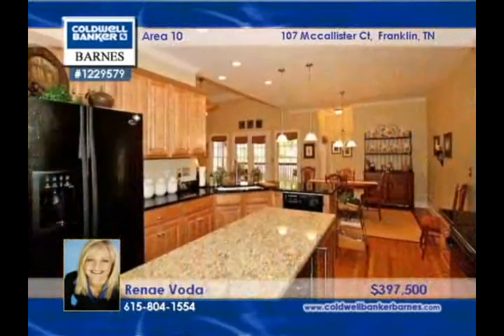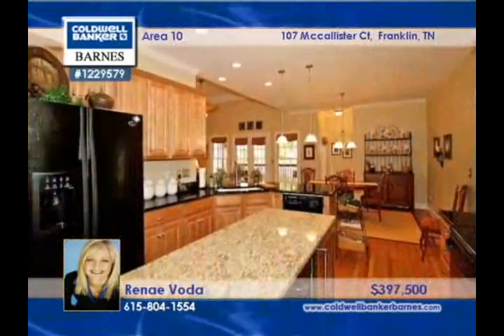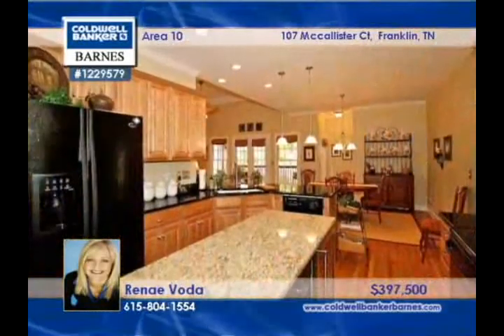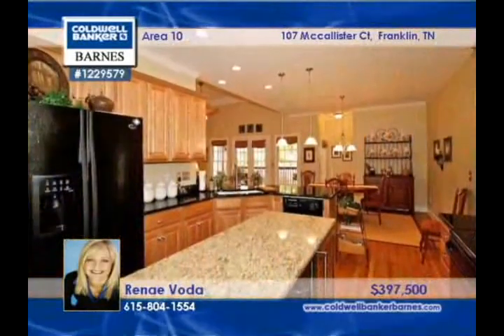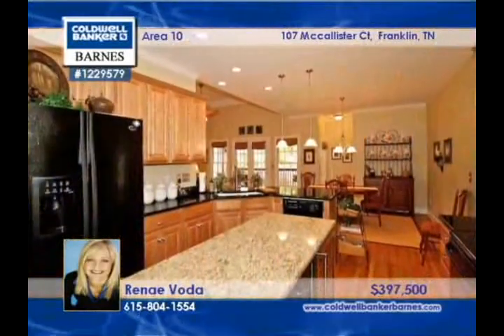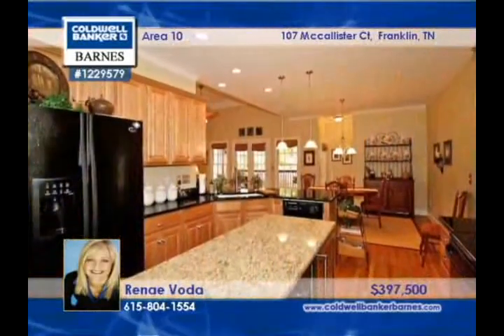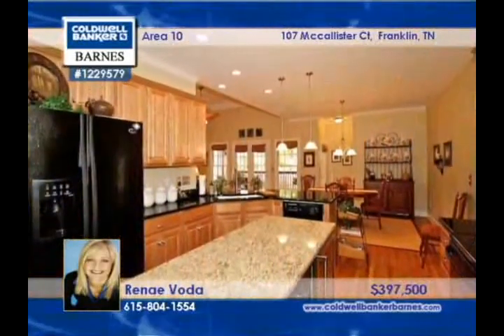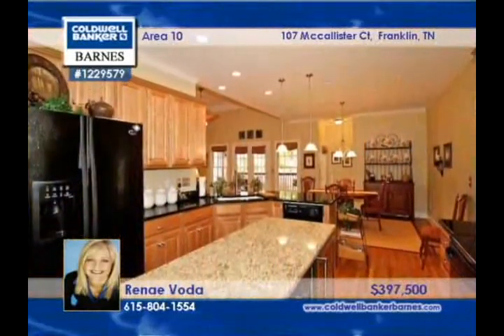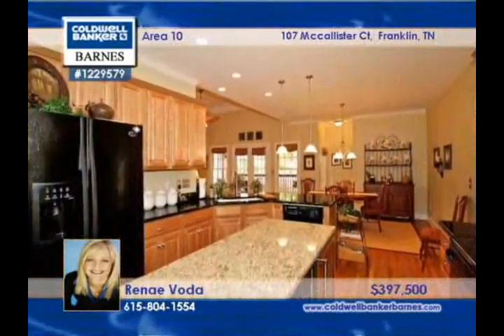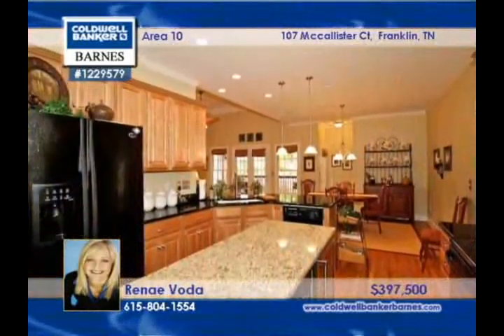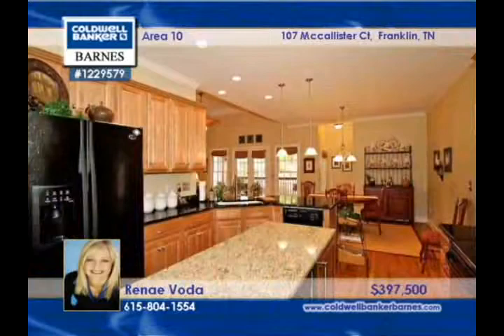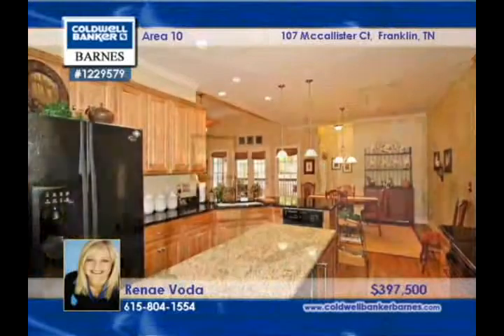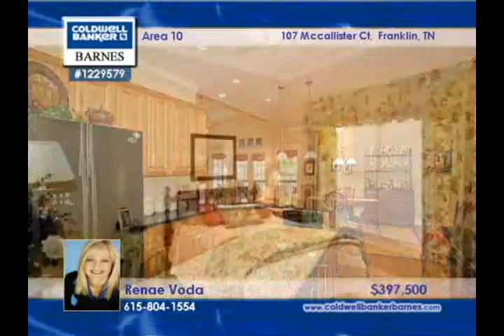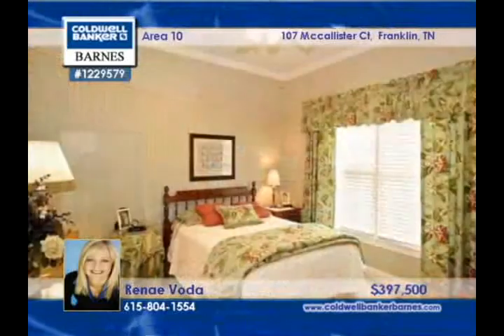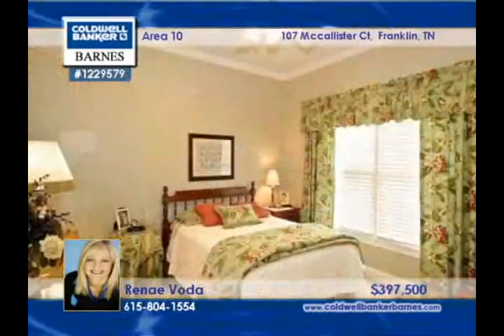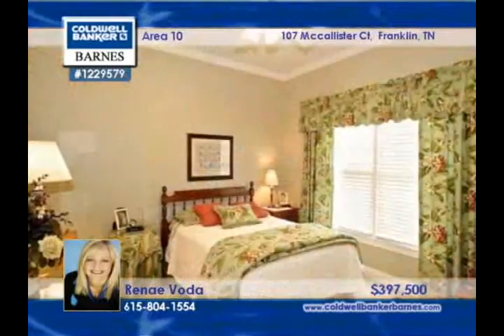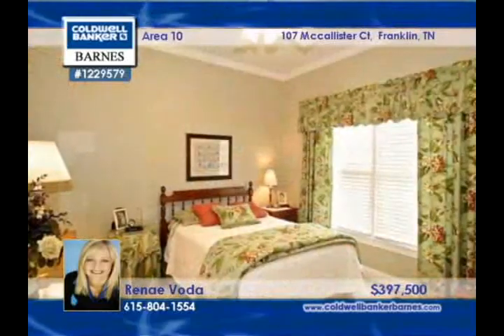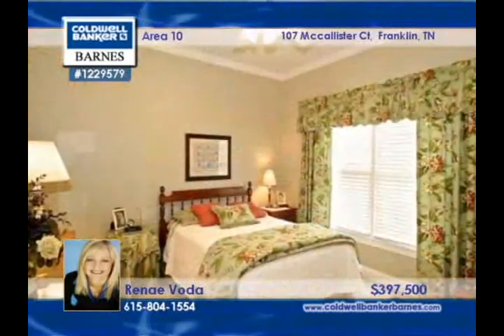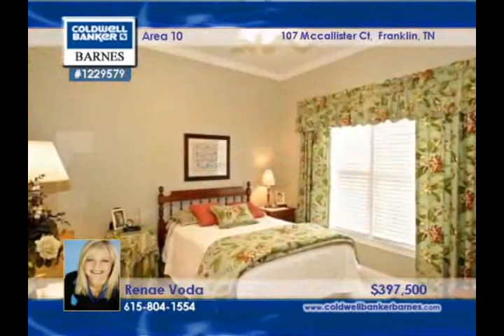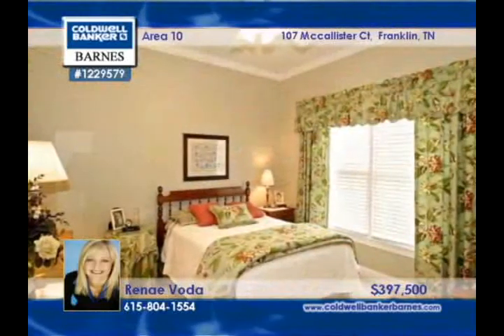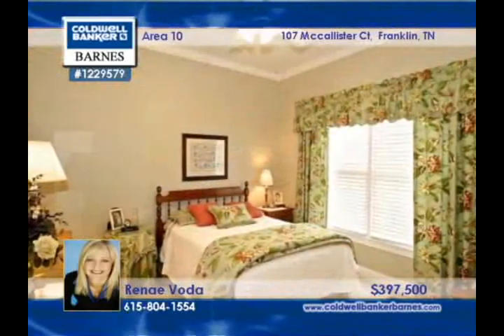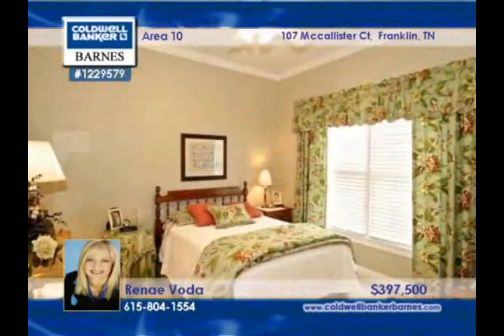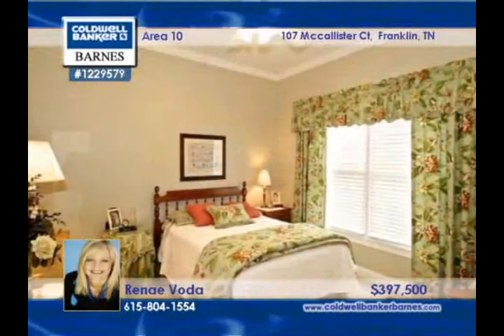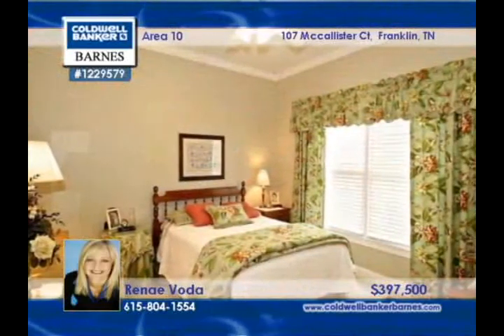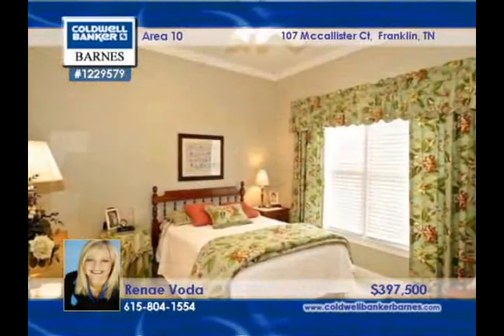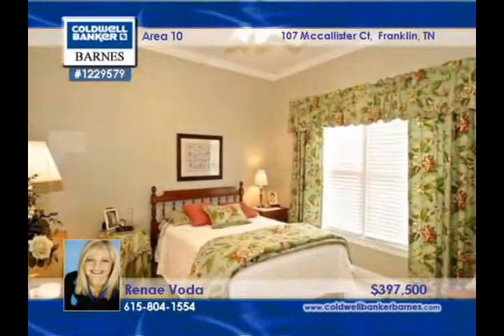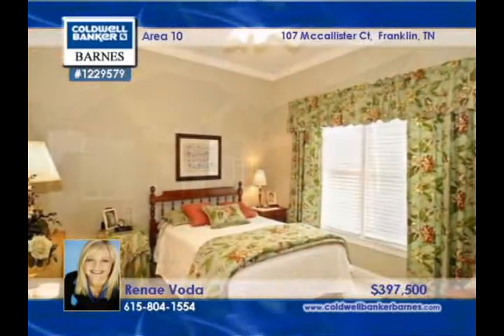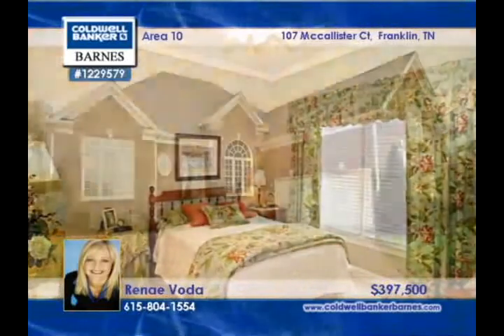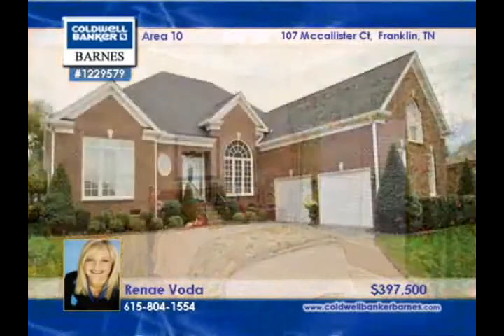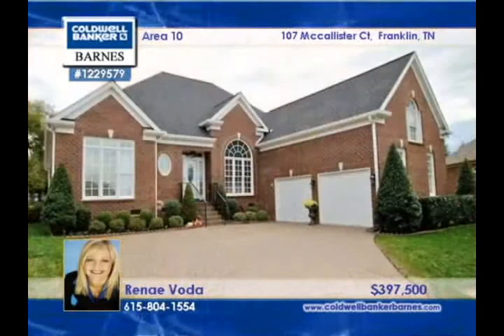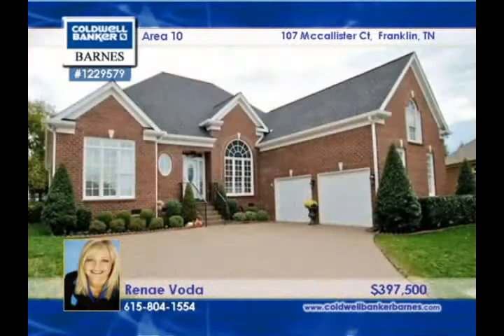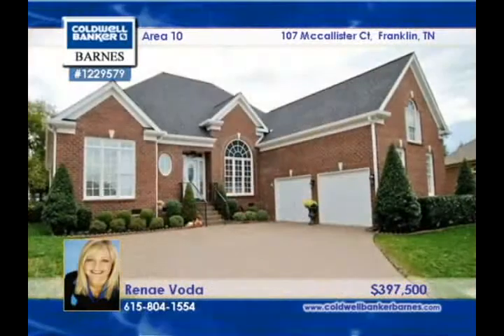Rene Voda invites you to see more of this Franklin home.